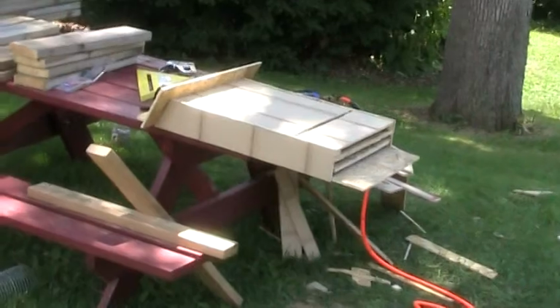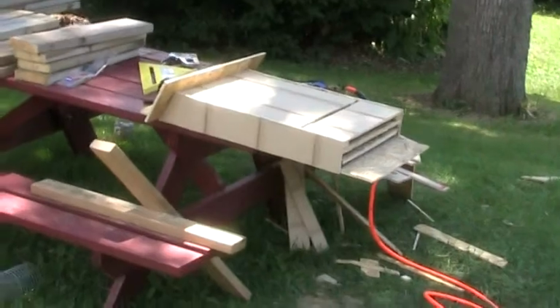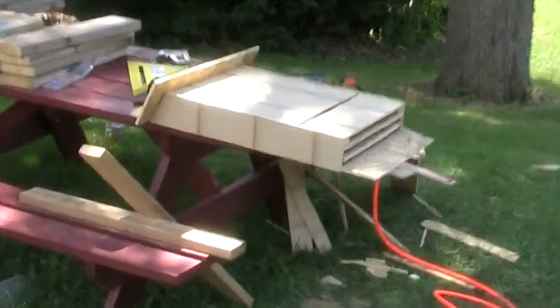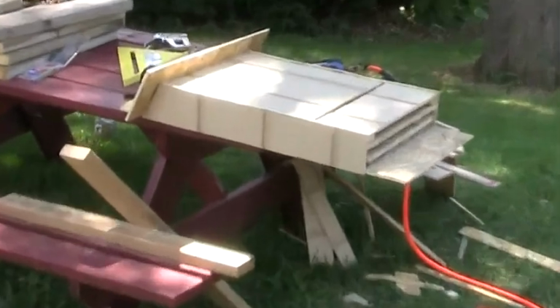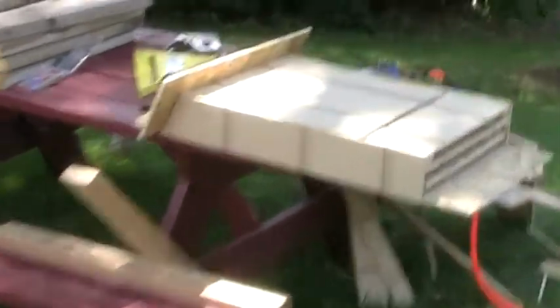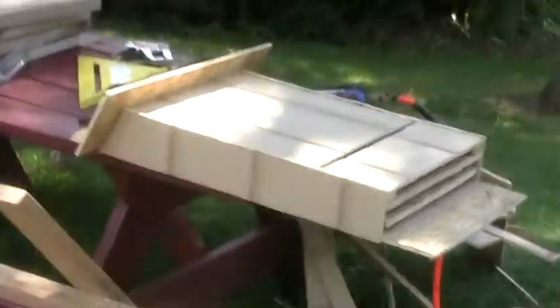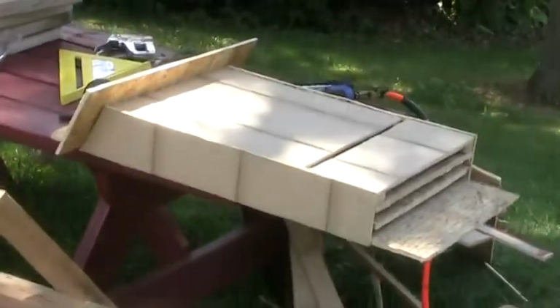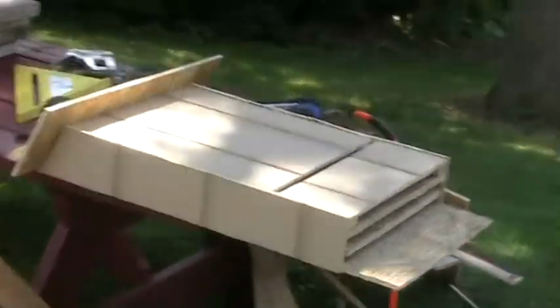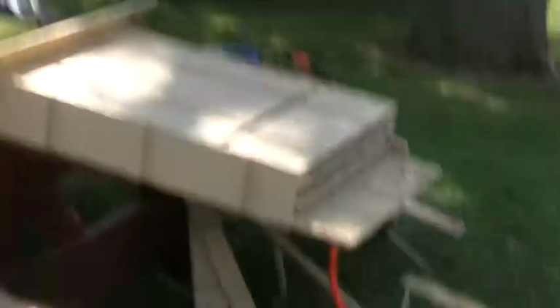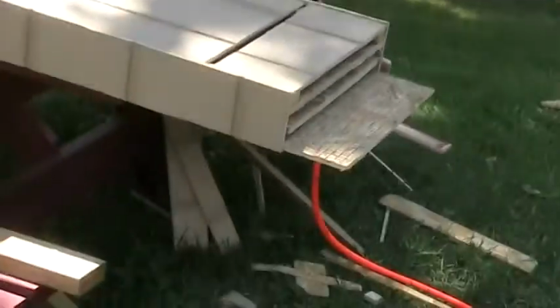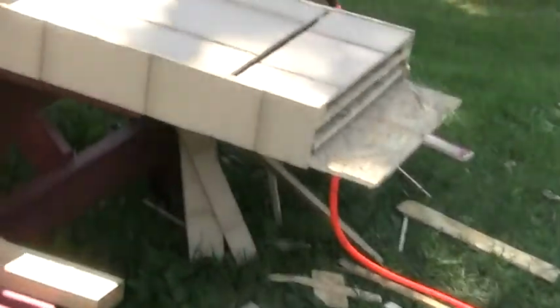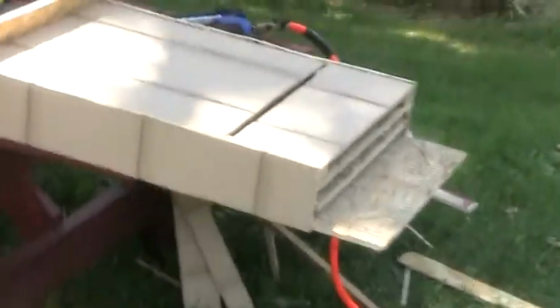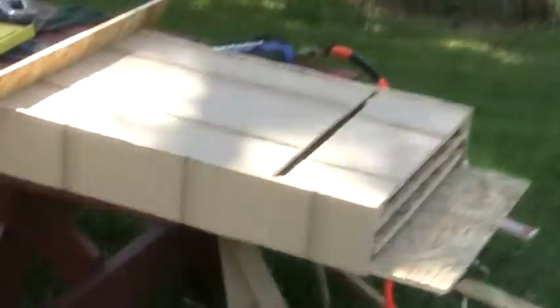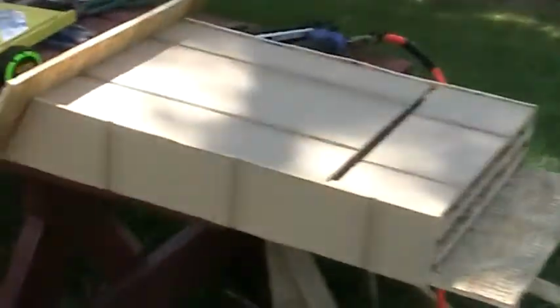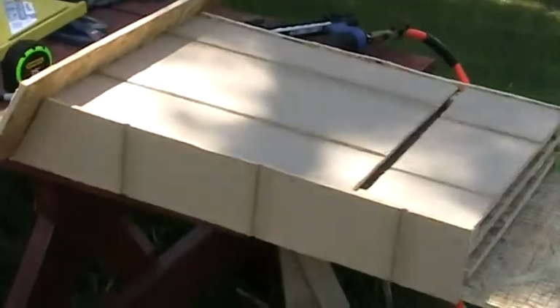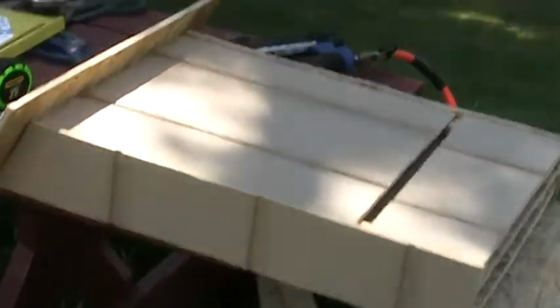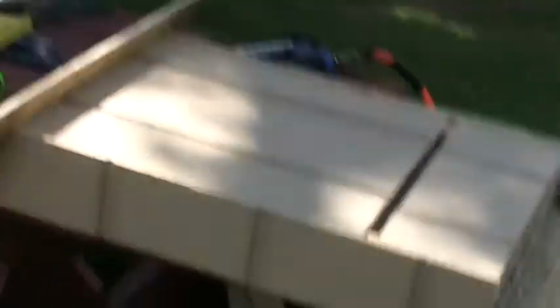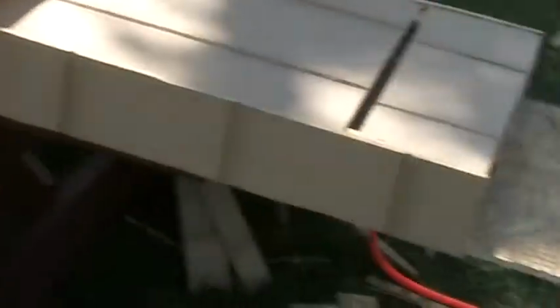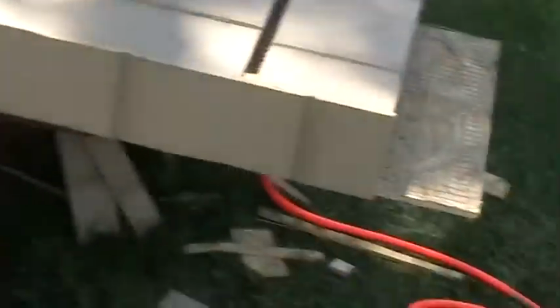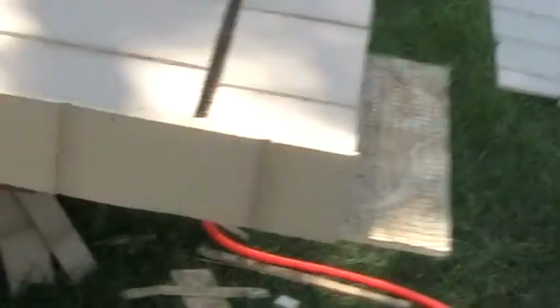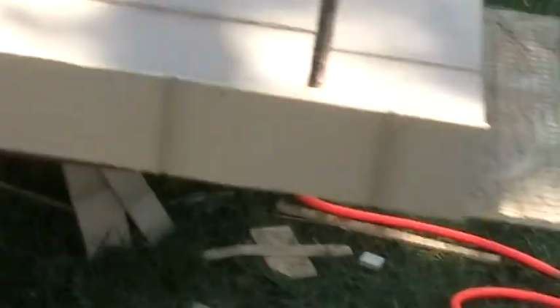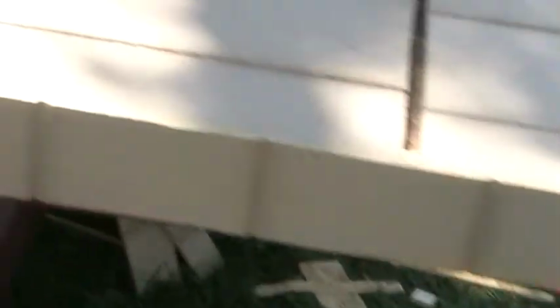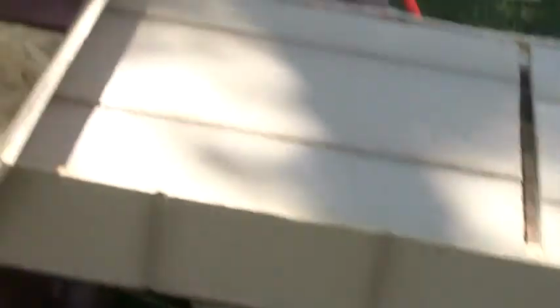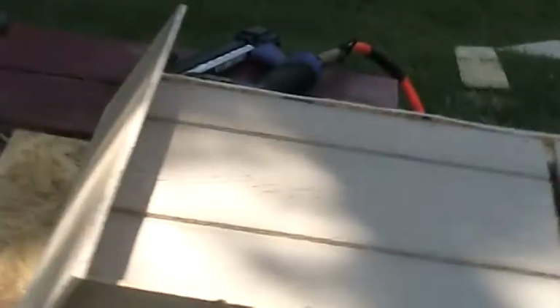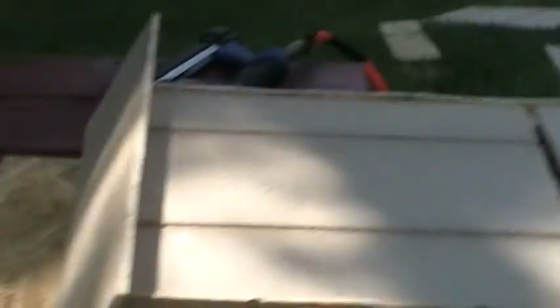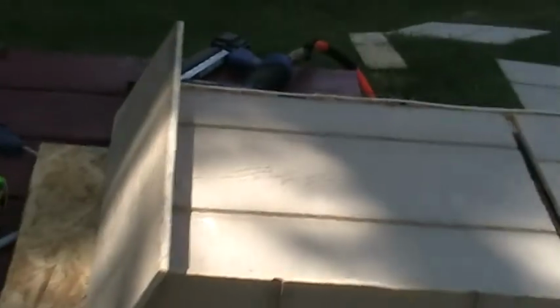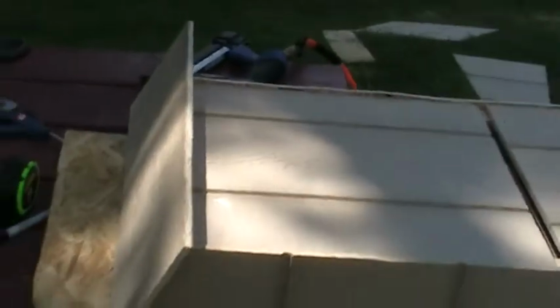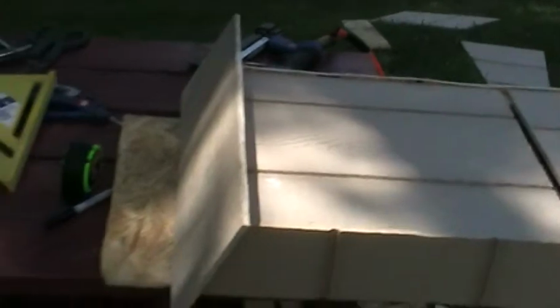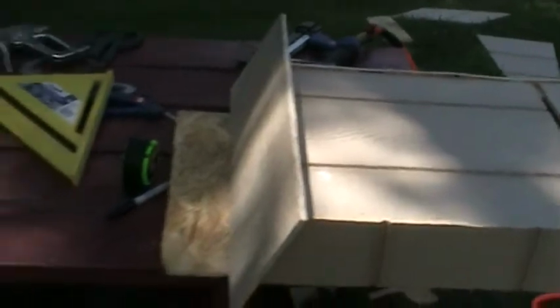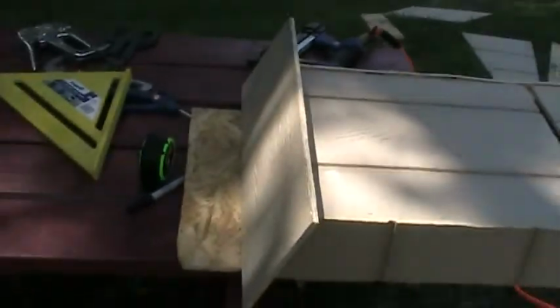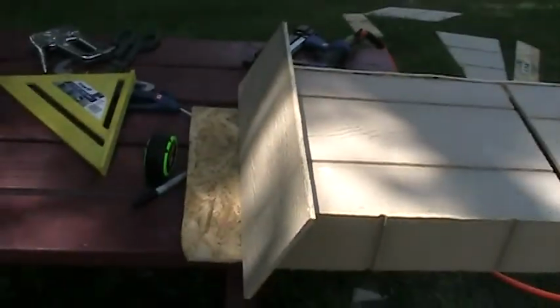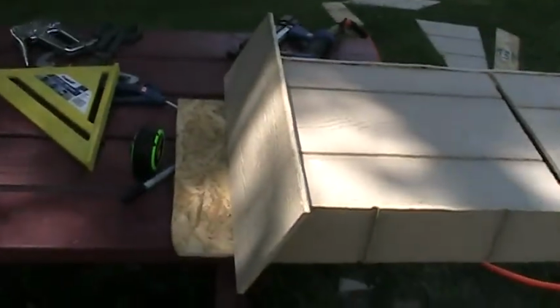Well, here it is. Today's project: the Bat House.